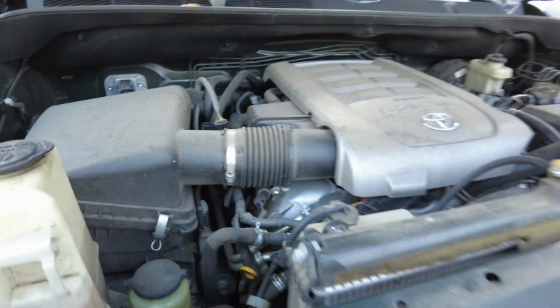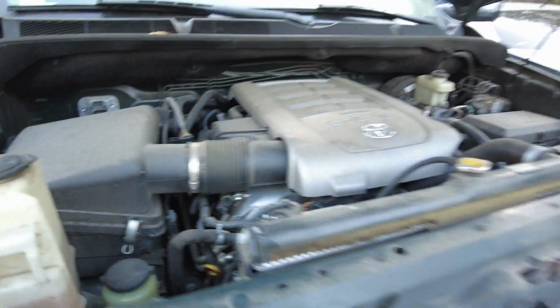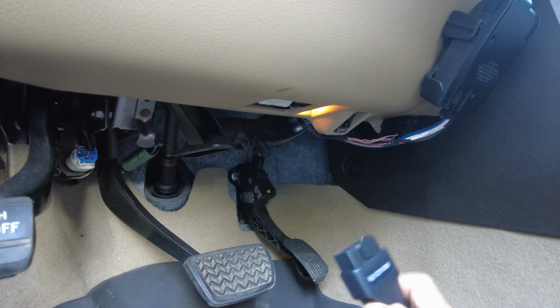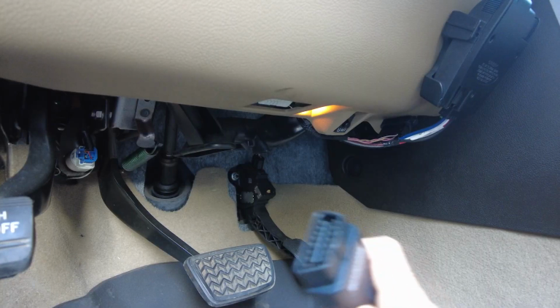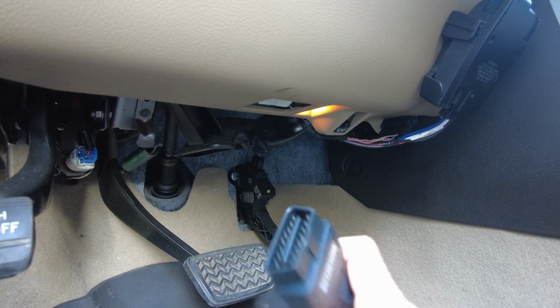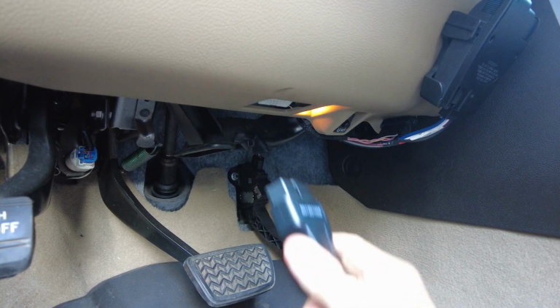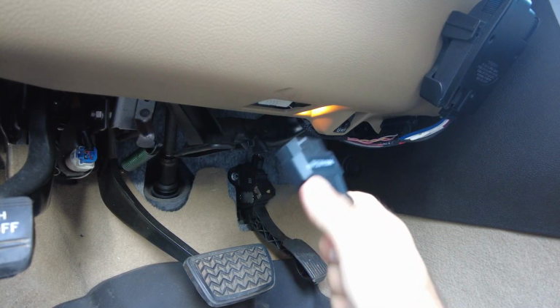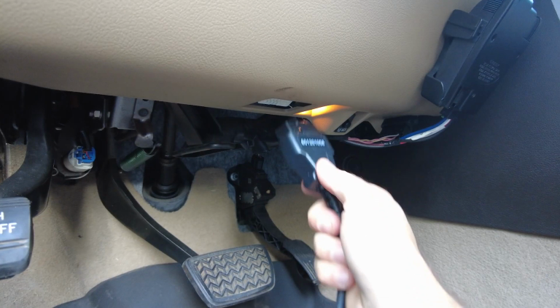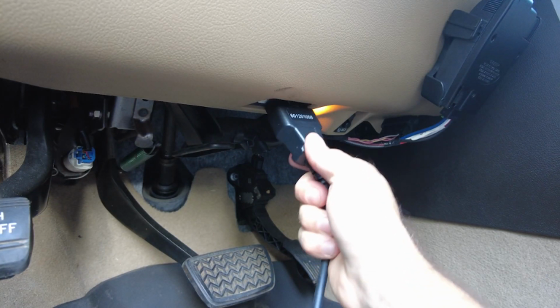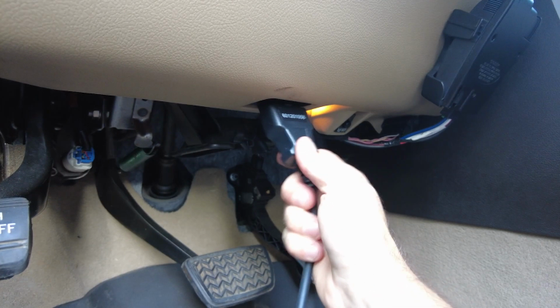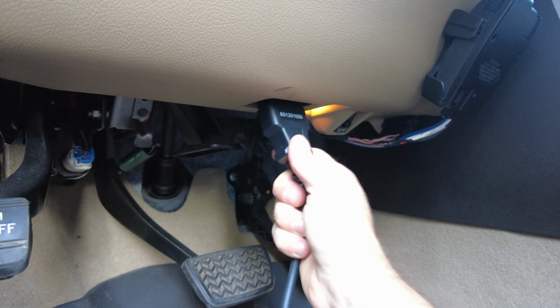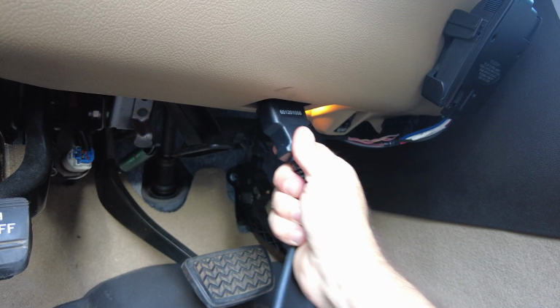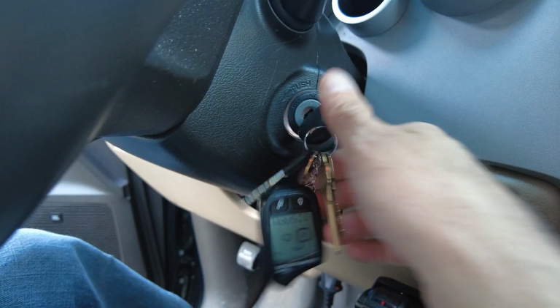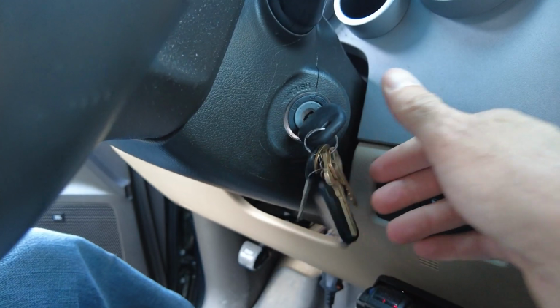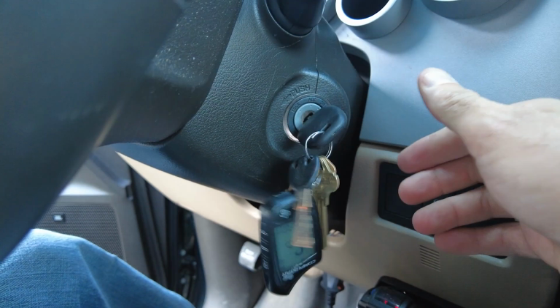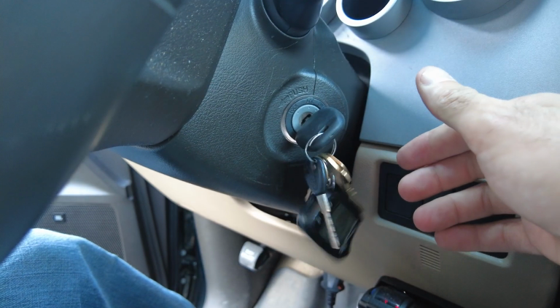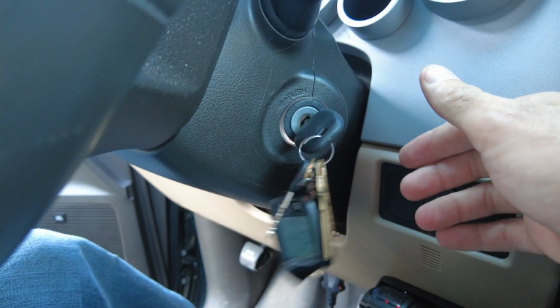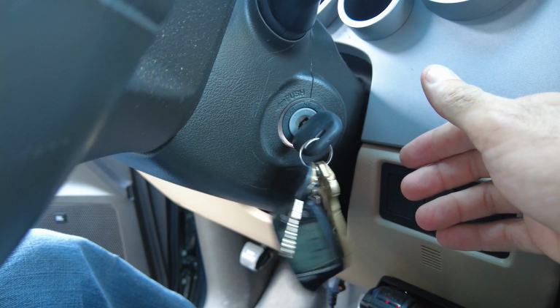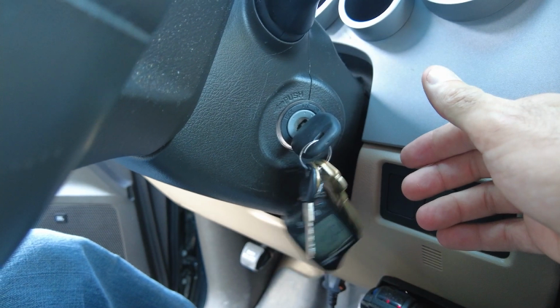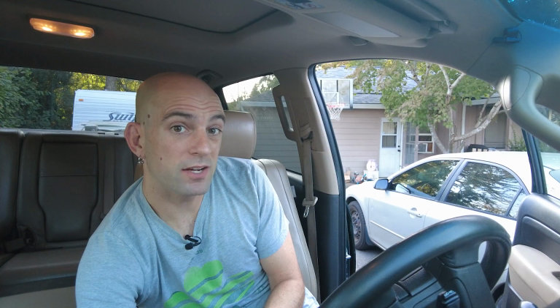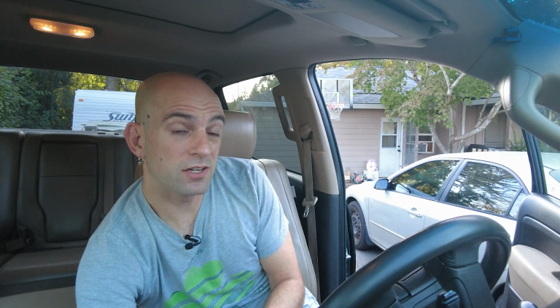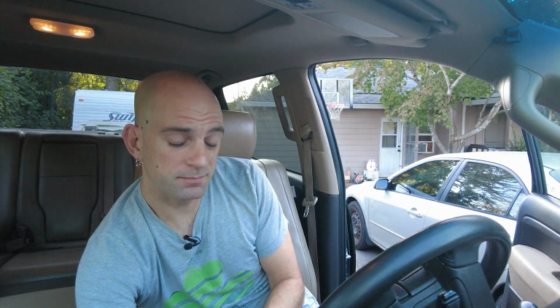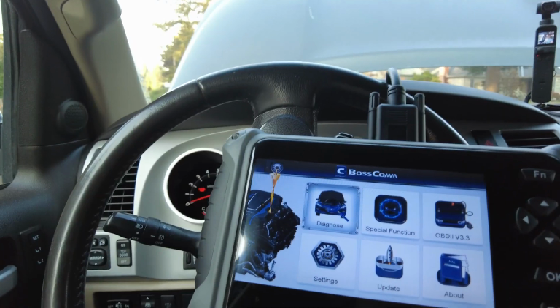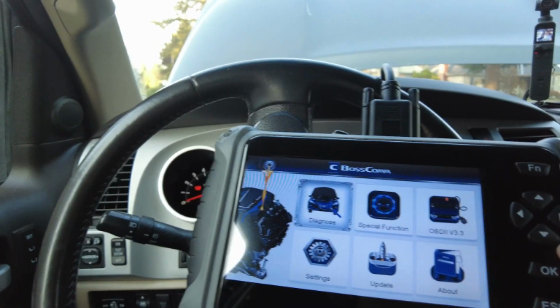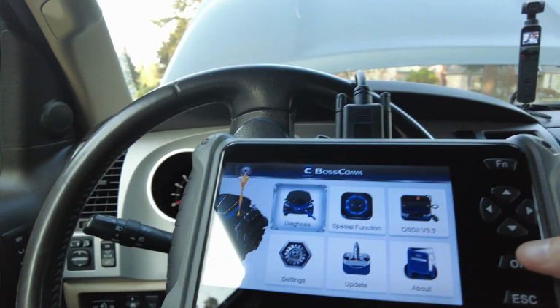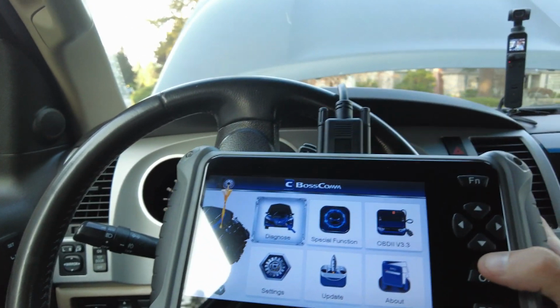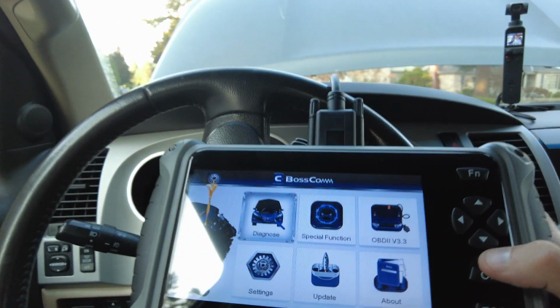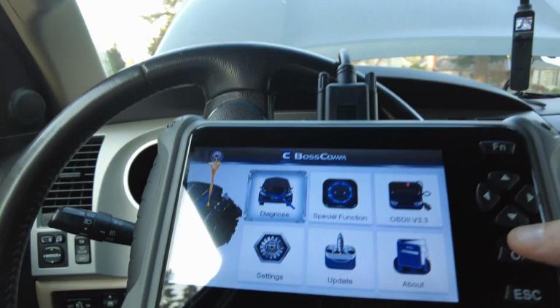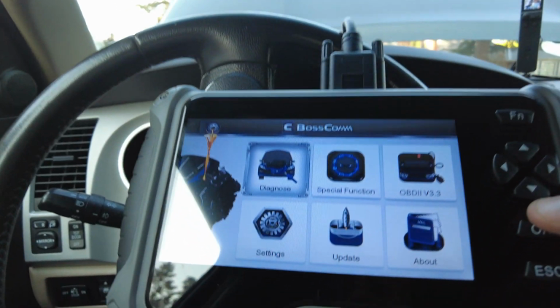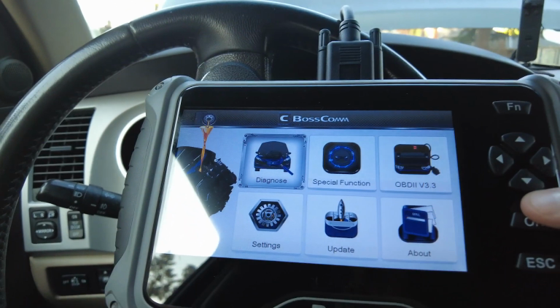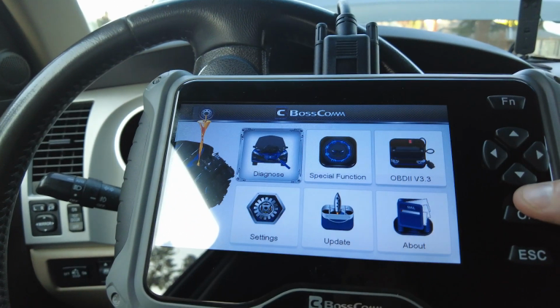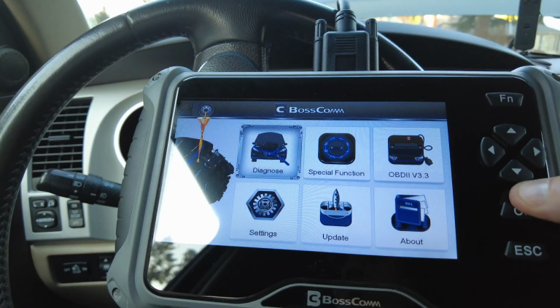So let's plug in the connector into the port. Turn the key back on — powered on. Let's see if we can read some codes.